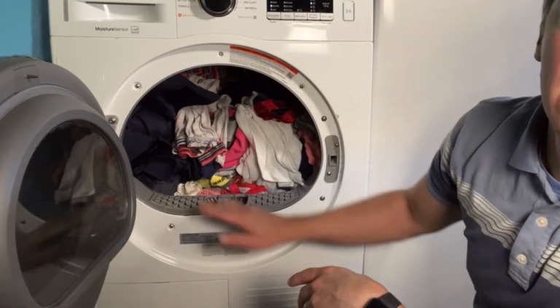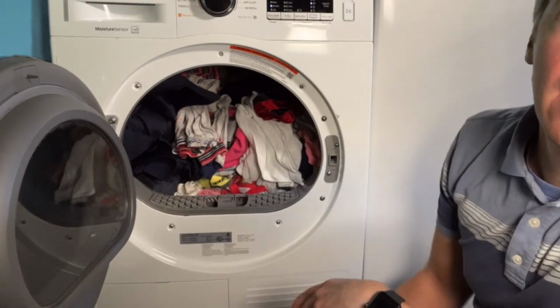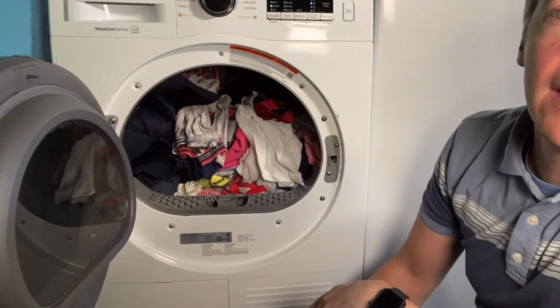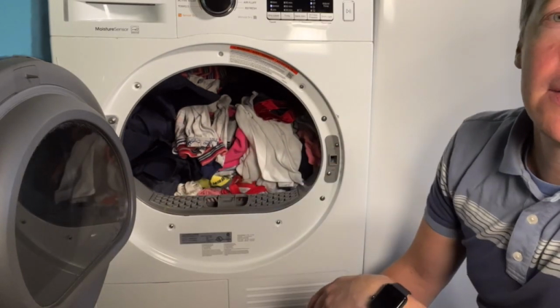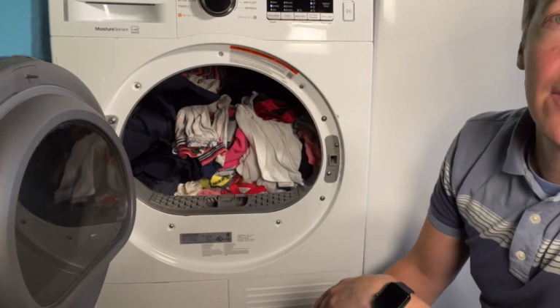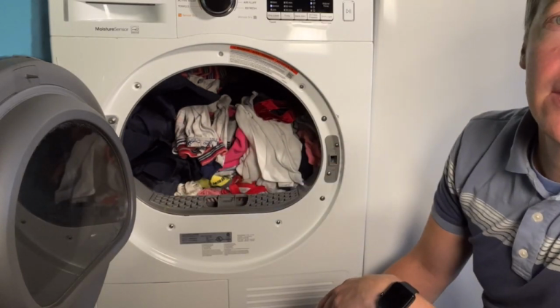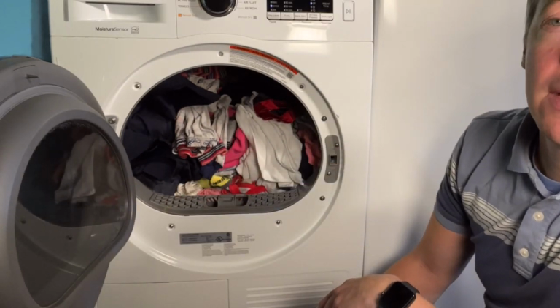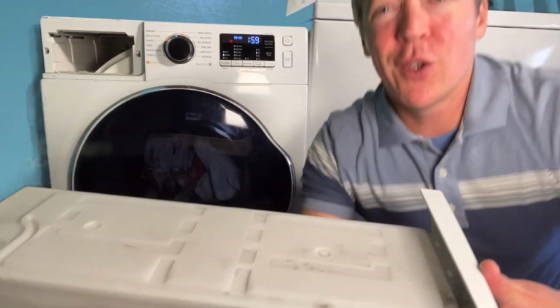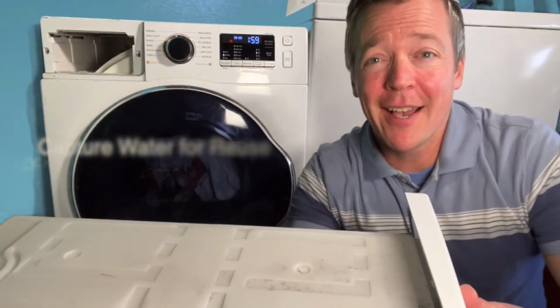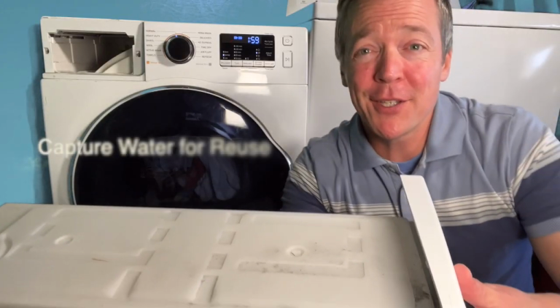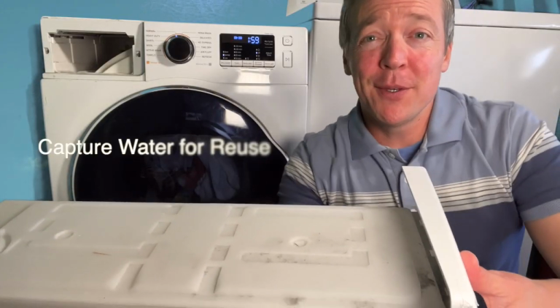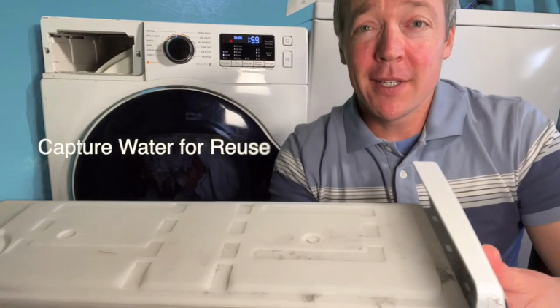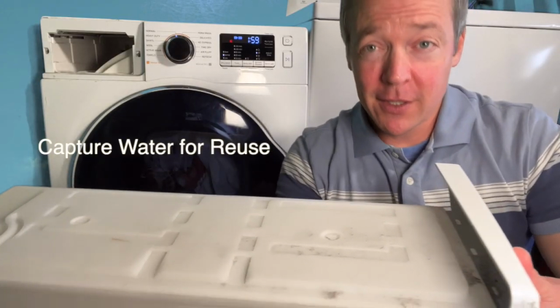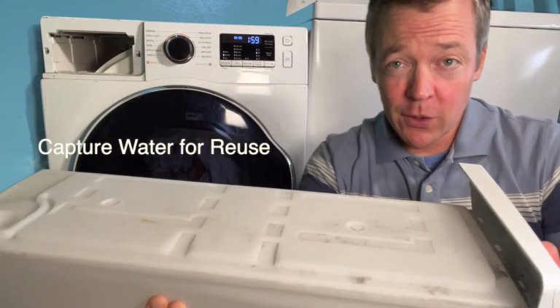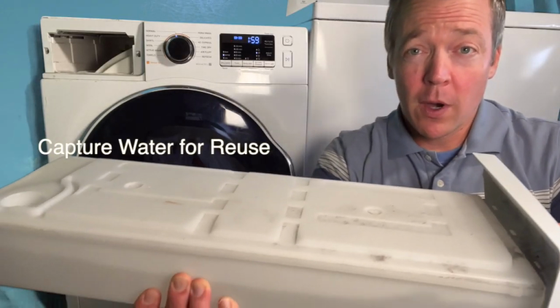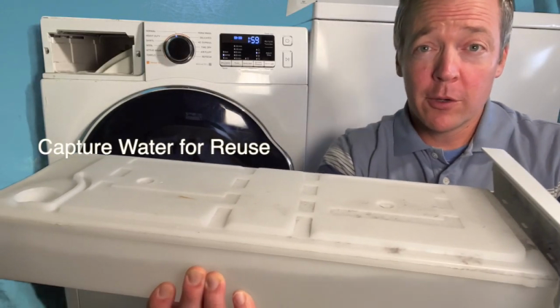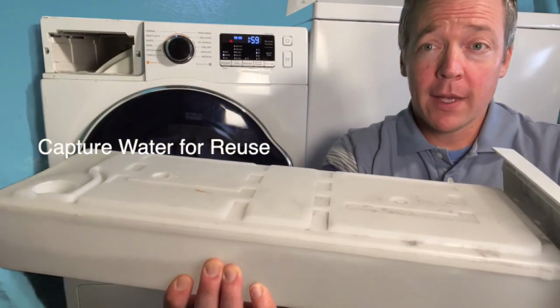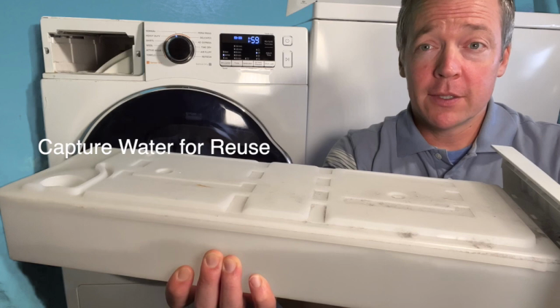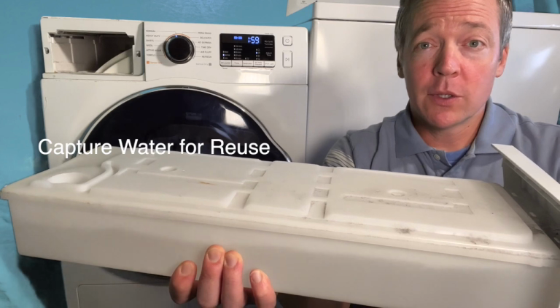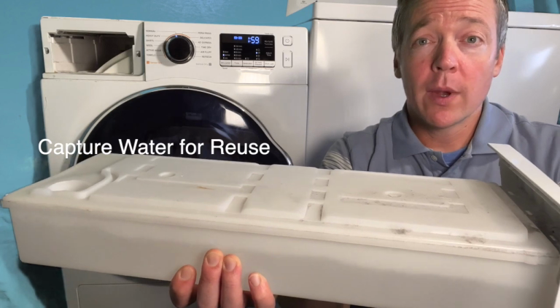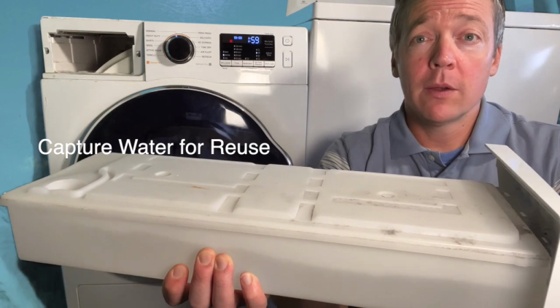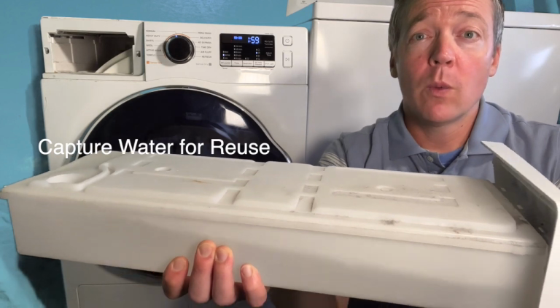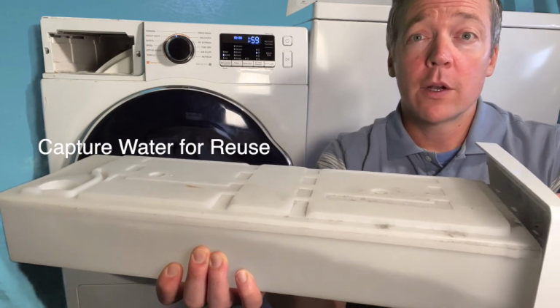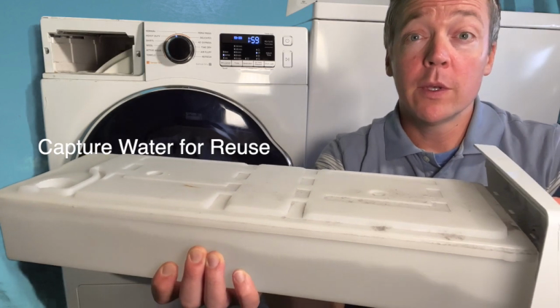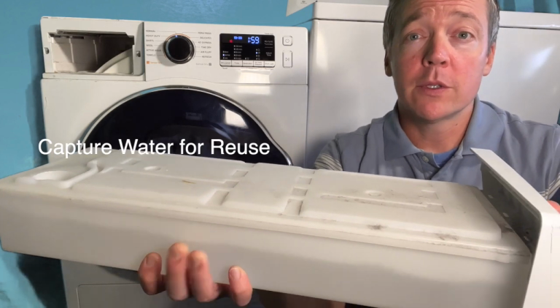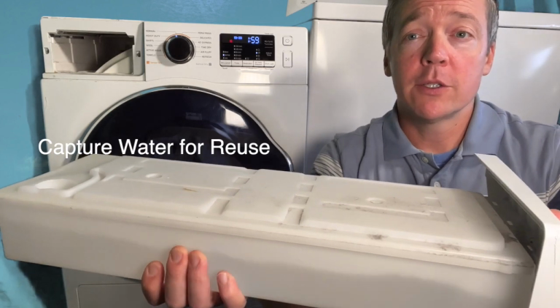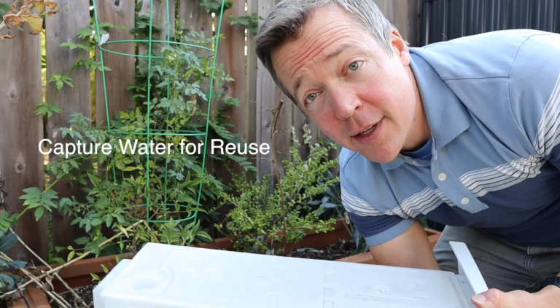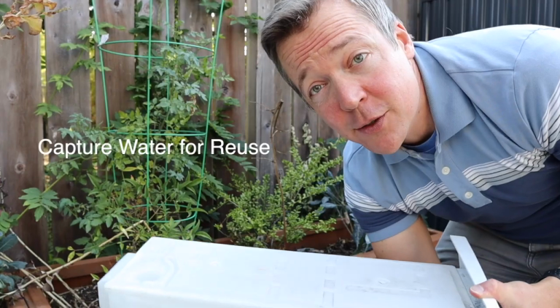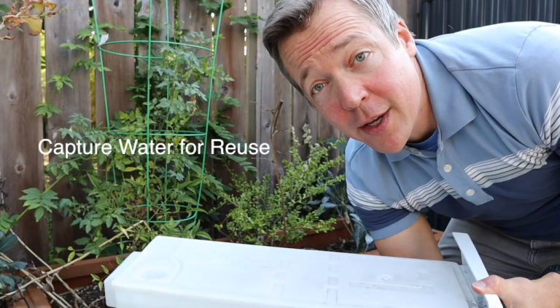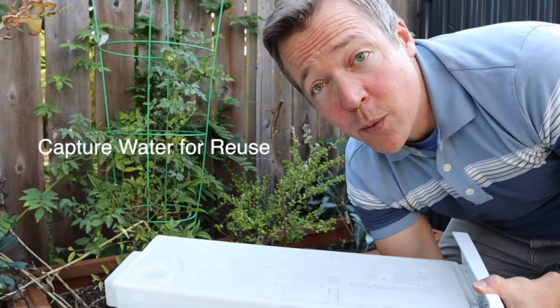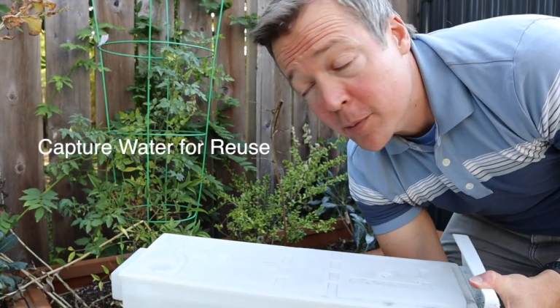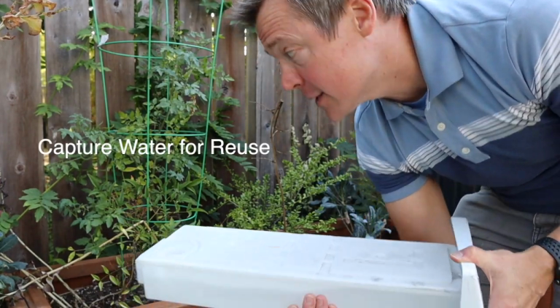That's how you catch the lint. You can actually use this water to water your plants, so it's a great water reuse strategy.